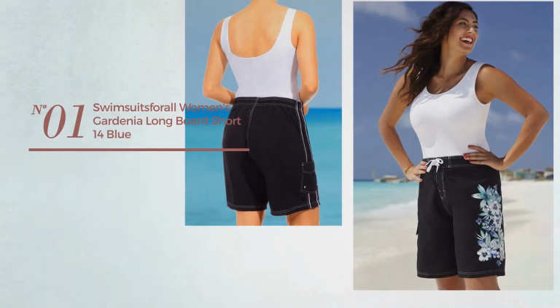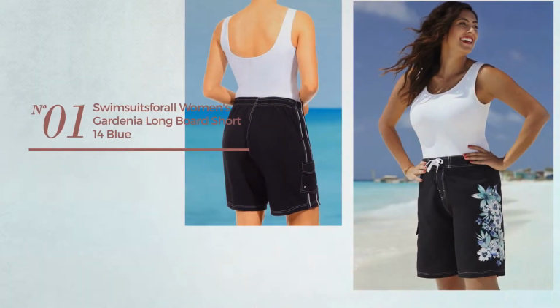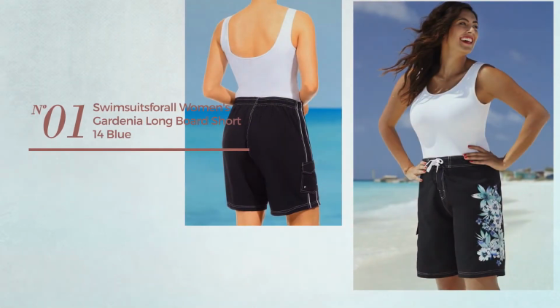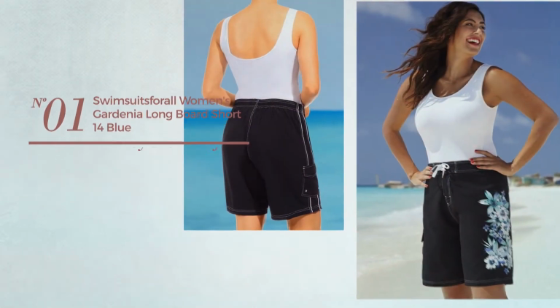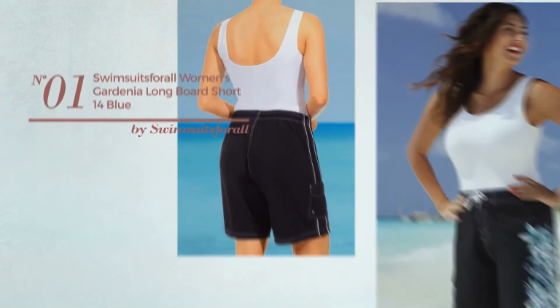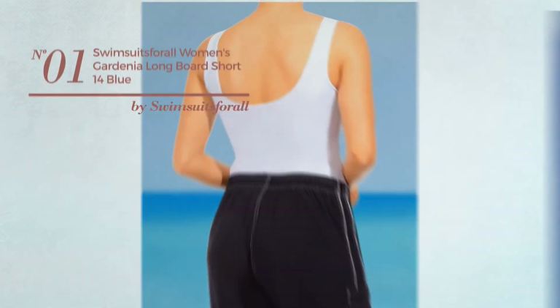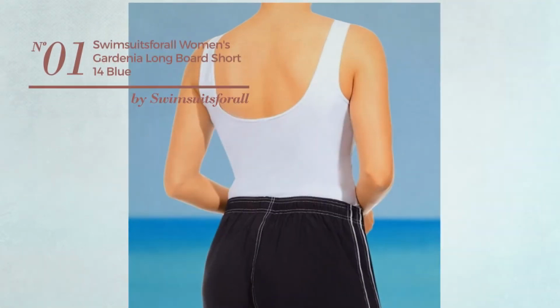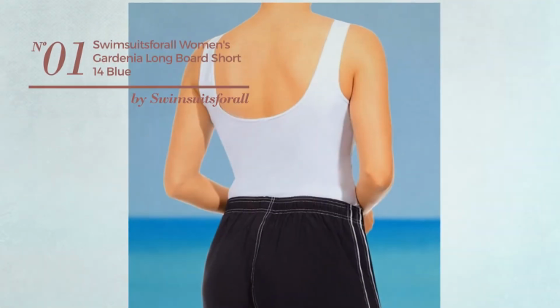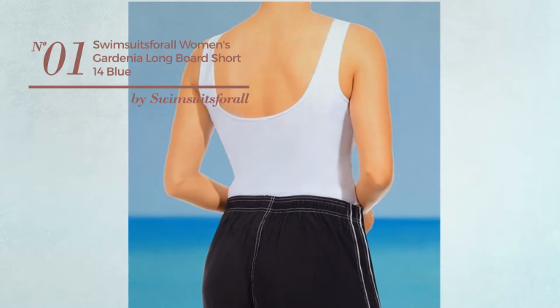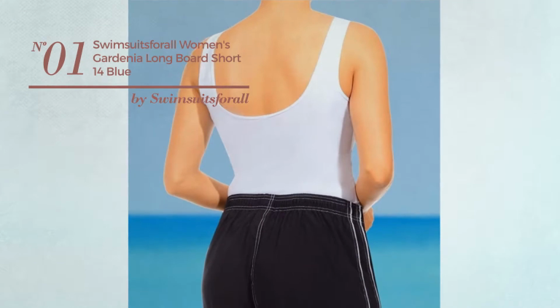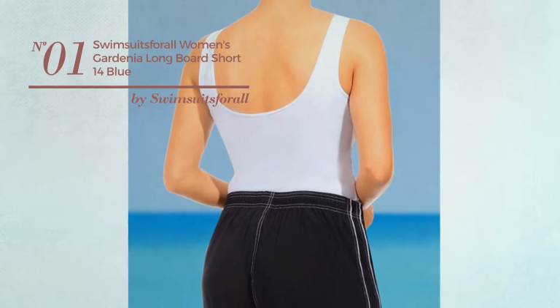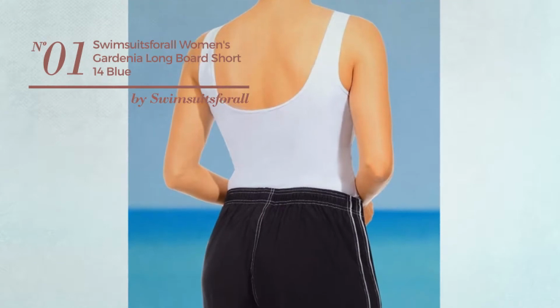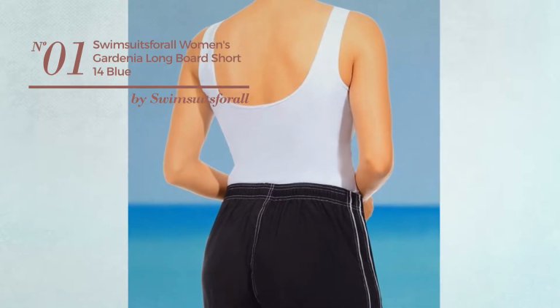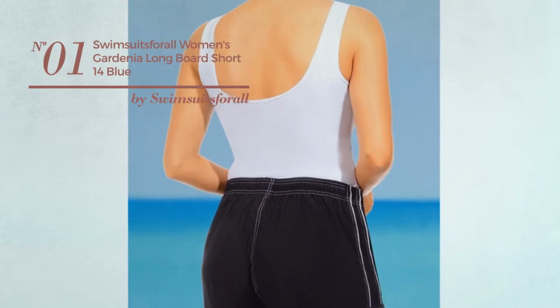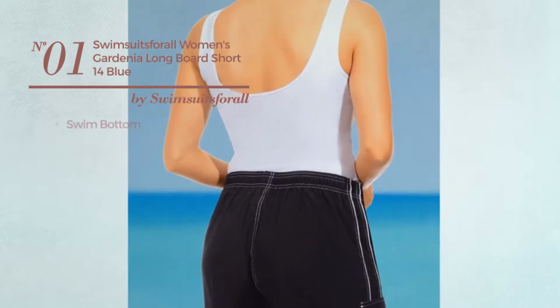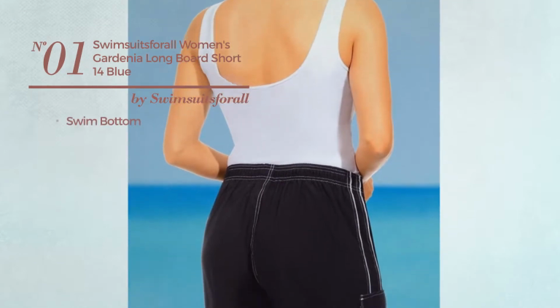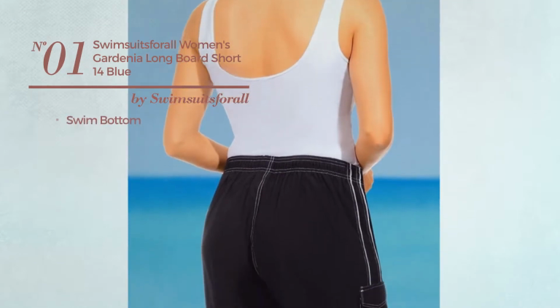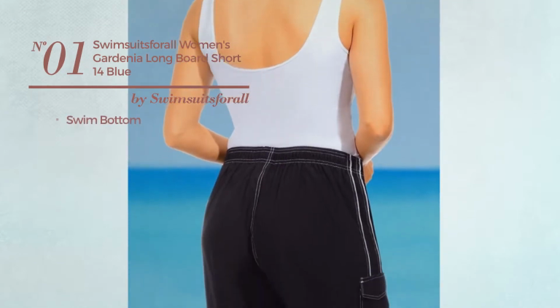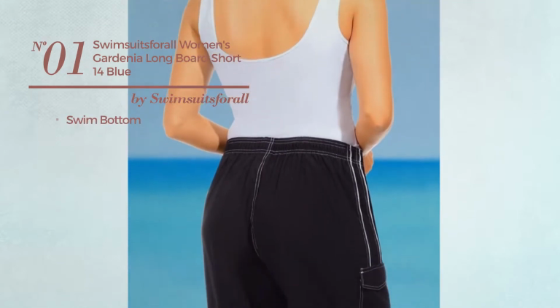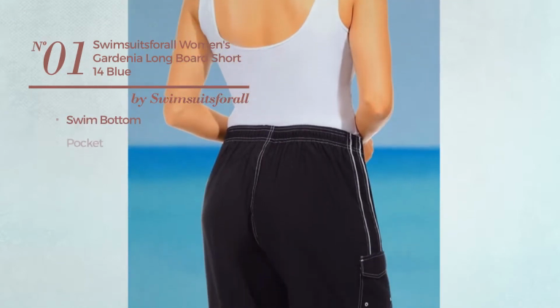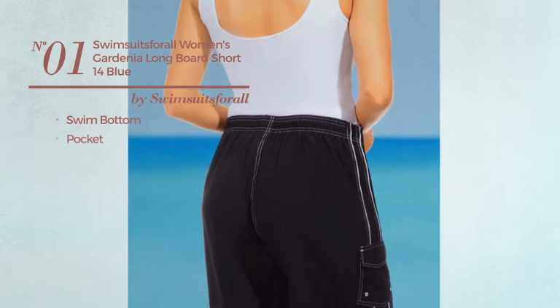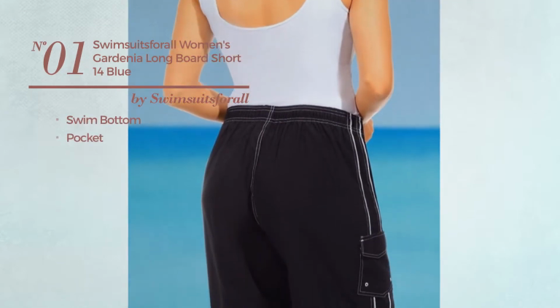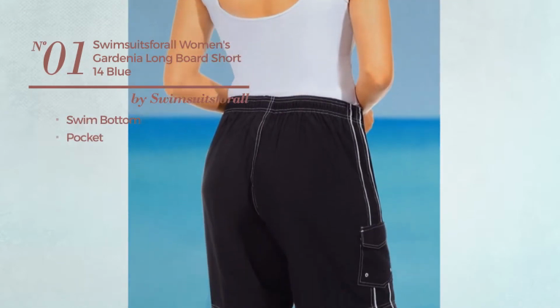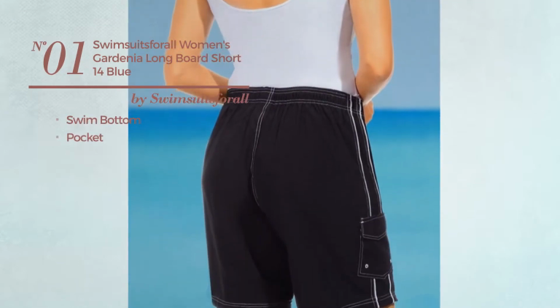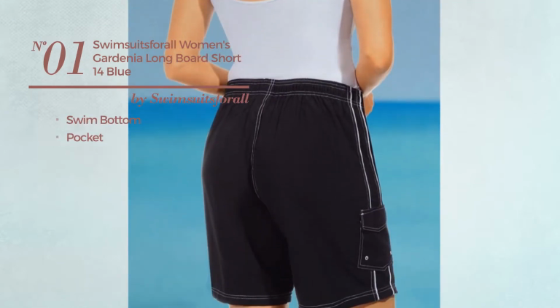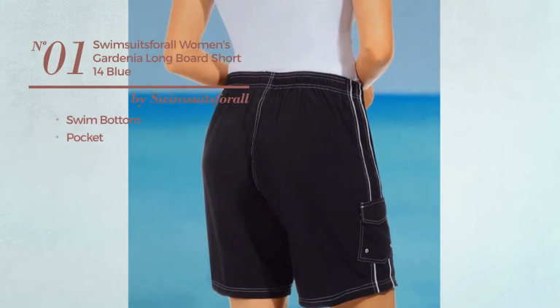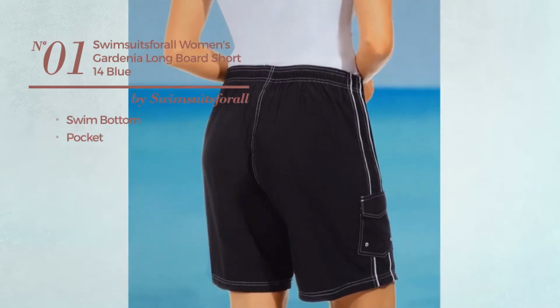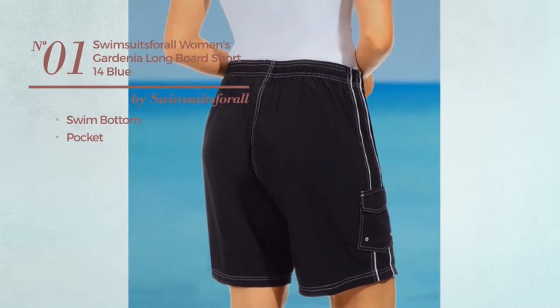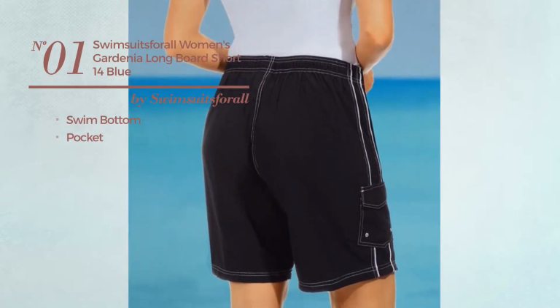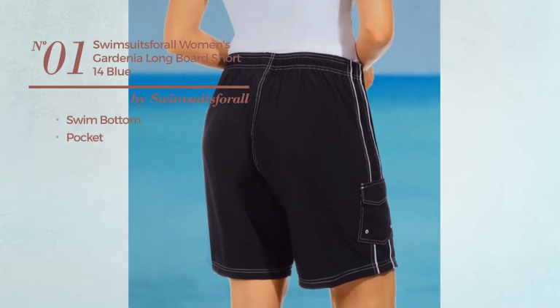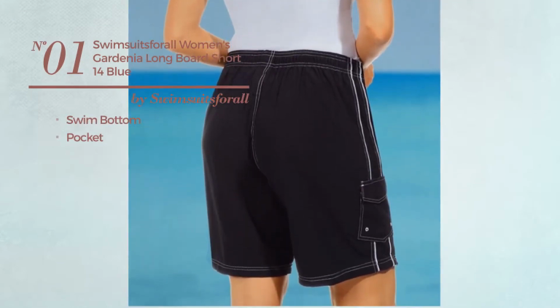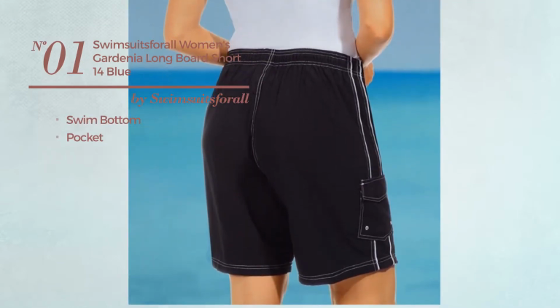Number 1. This swimsuit includes a swim bottom and pocket. Available just in blue color.